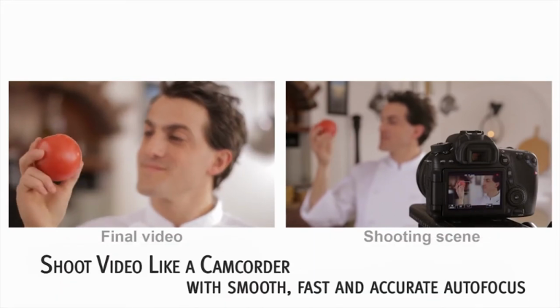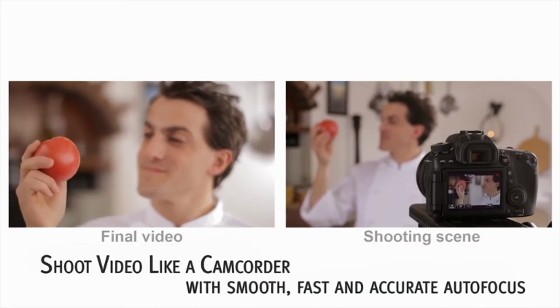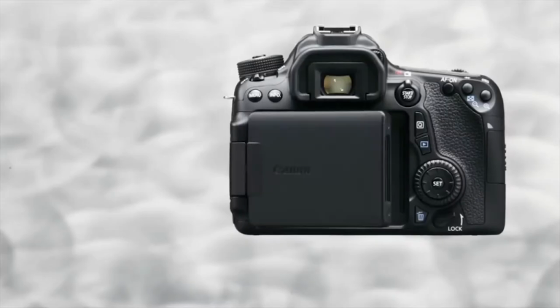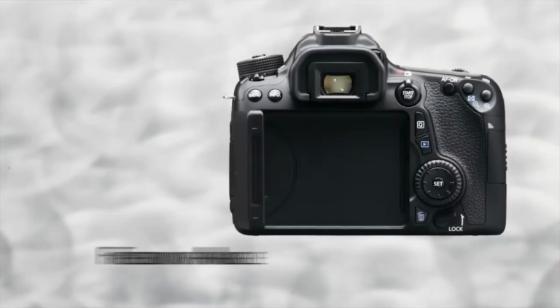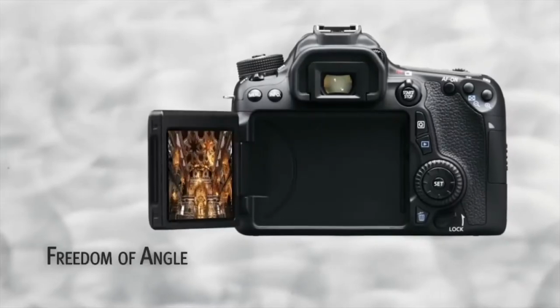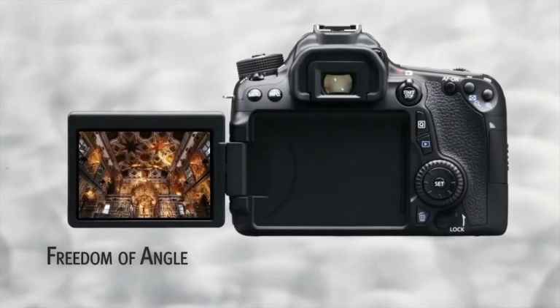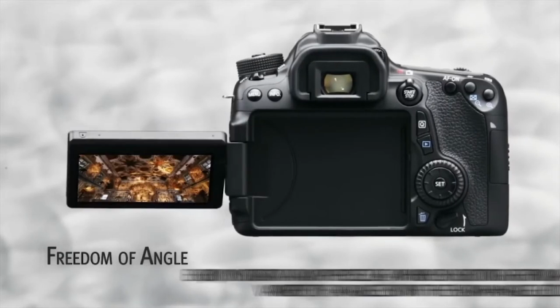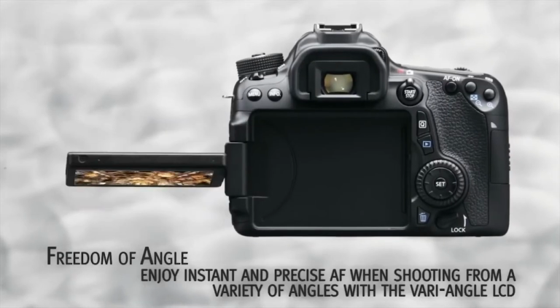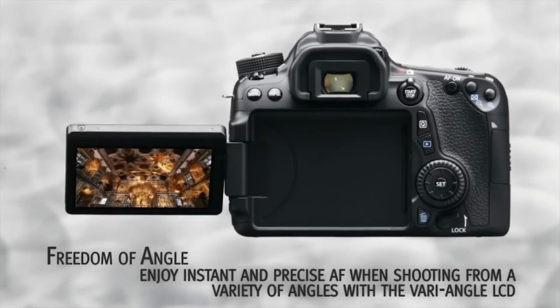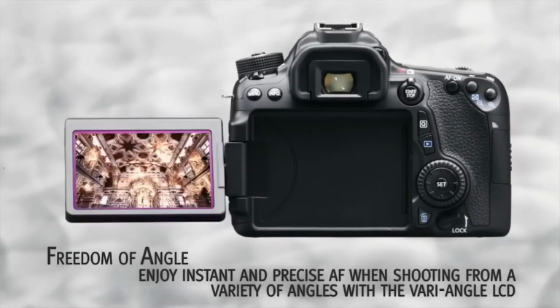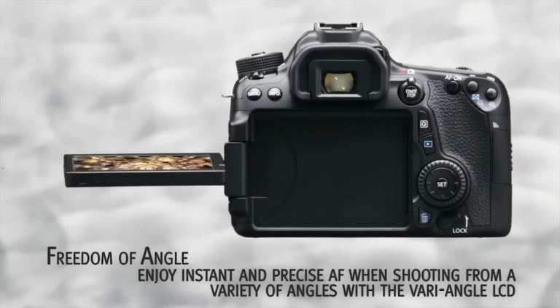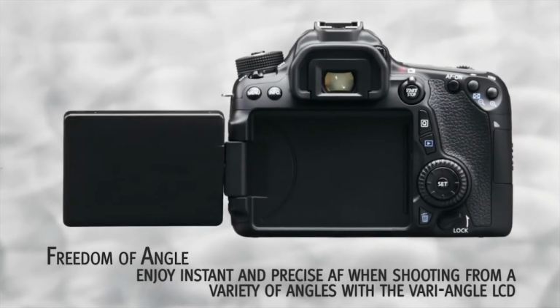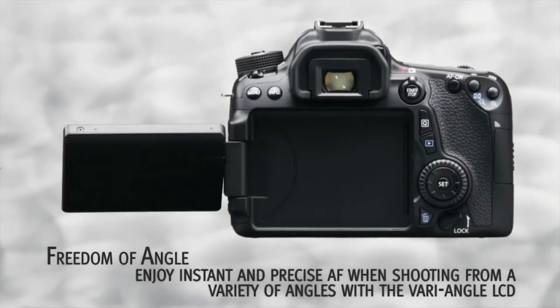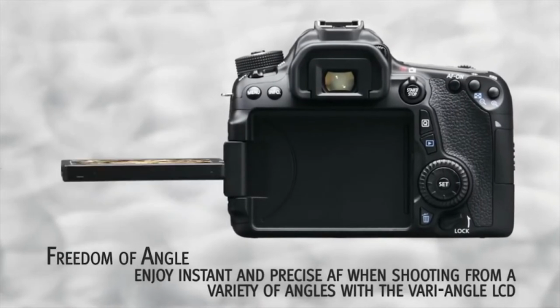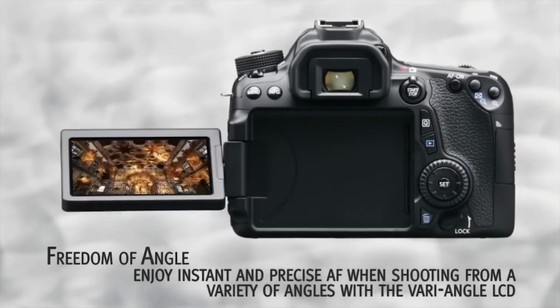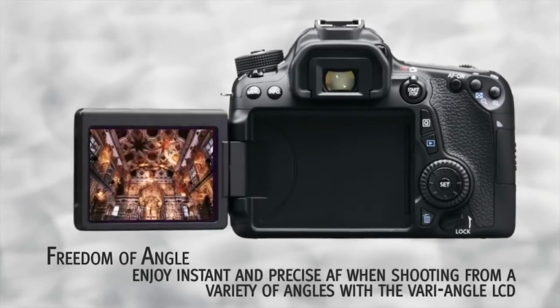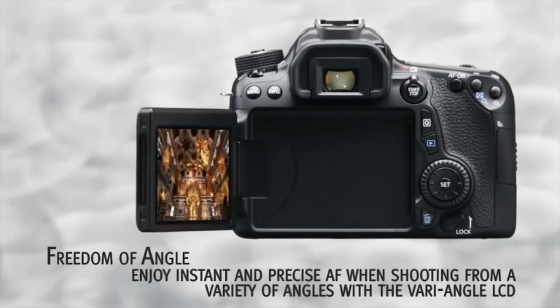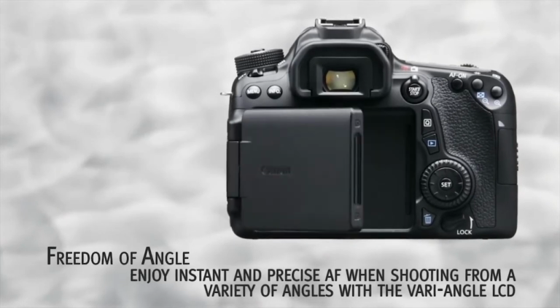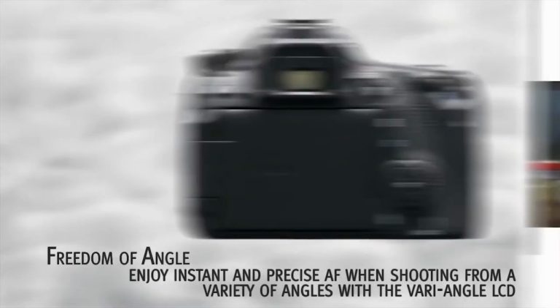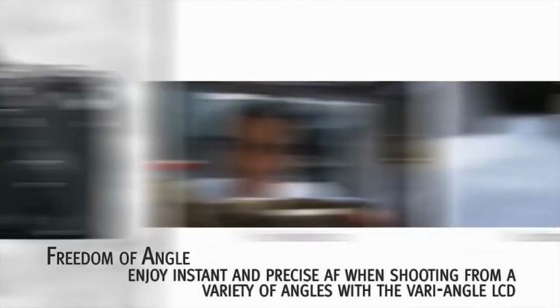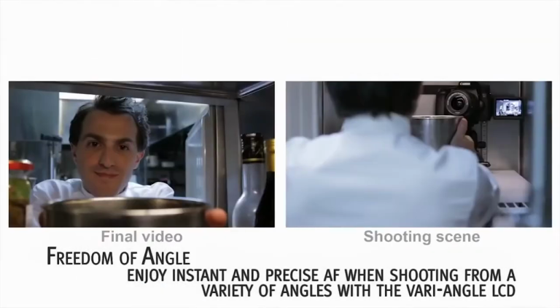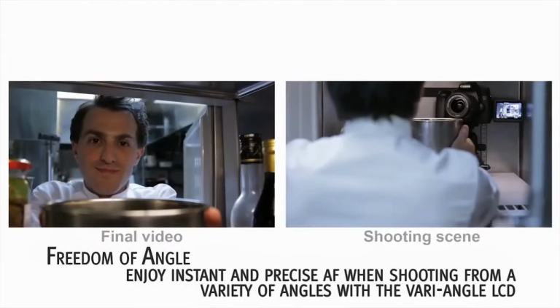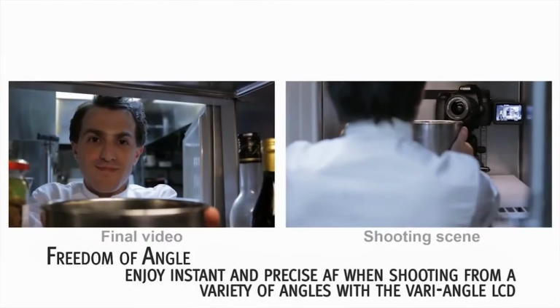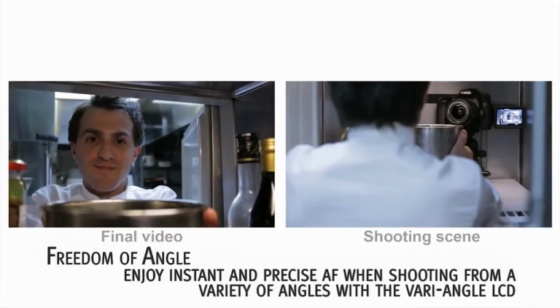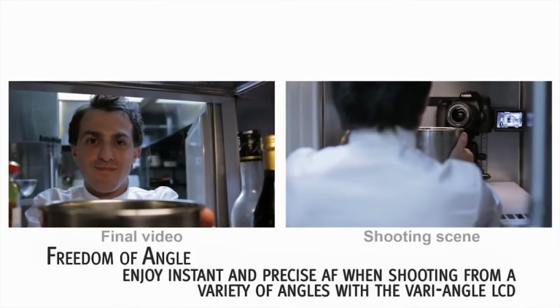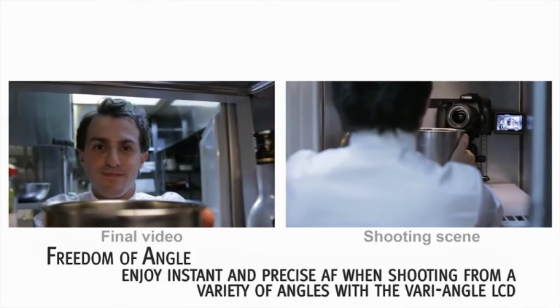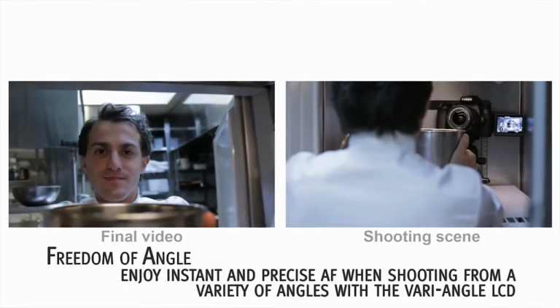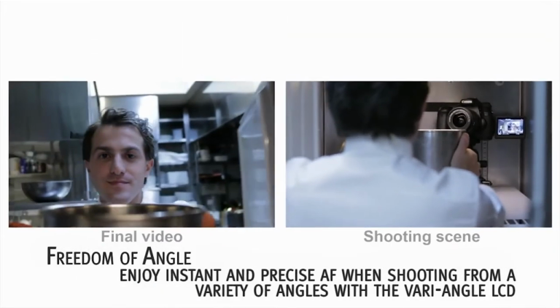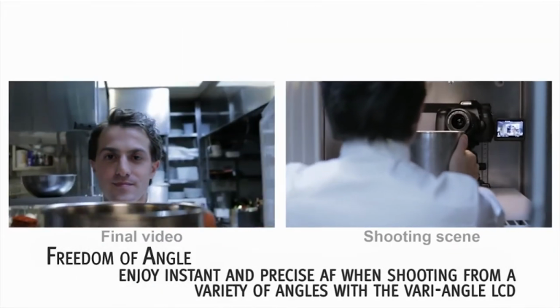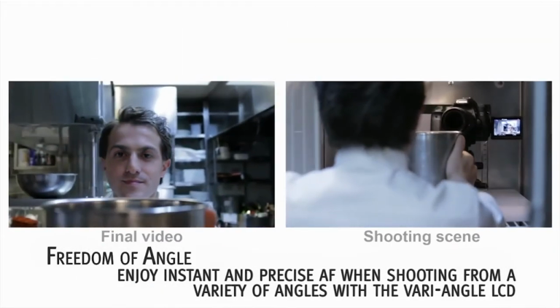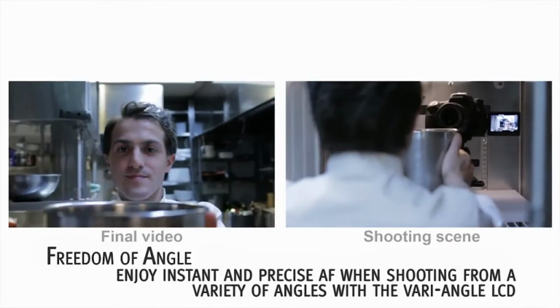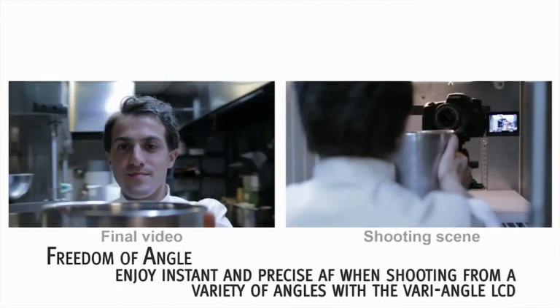Battery performance is also quite strong. It boasts an impressive battery life of 920 shots per charge.